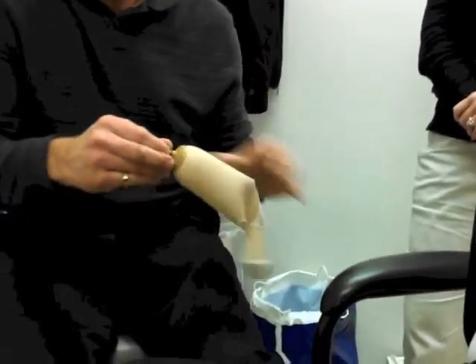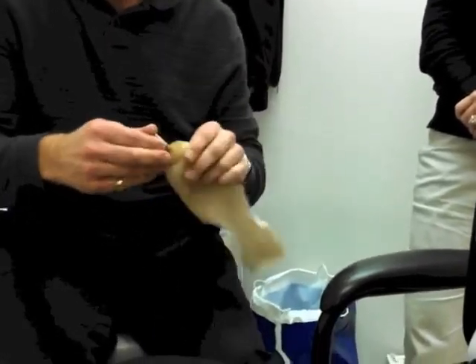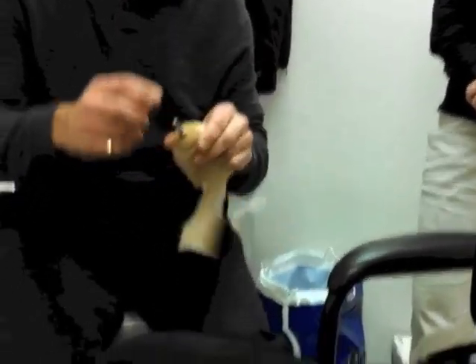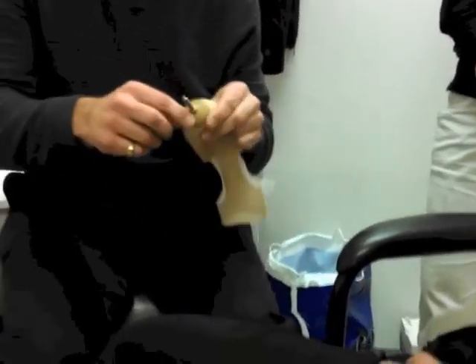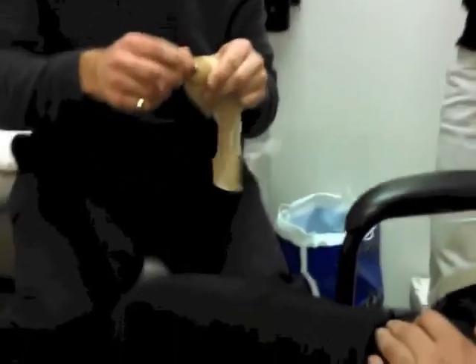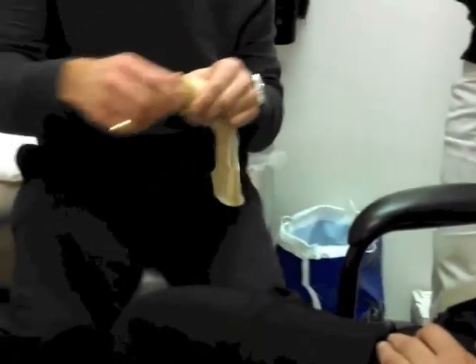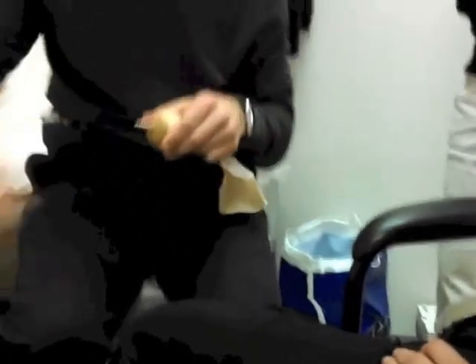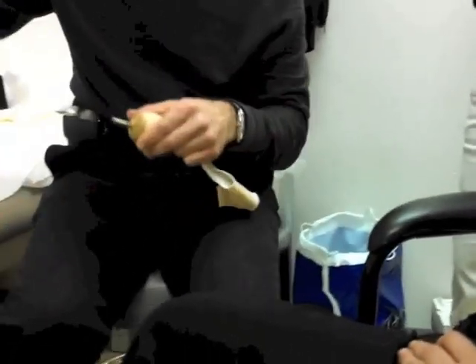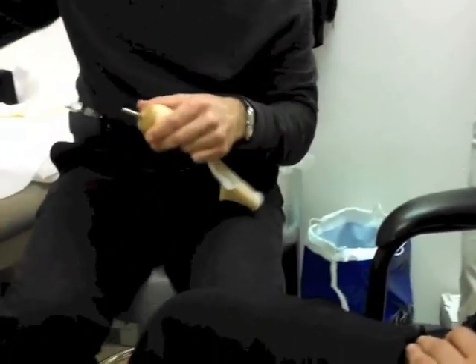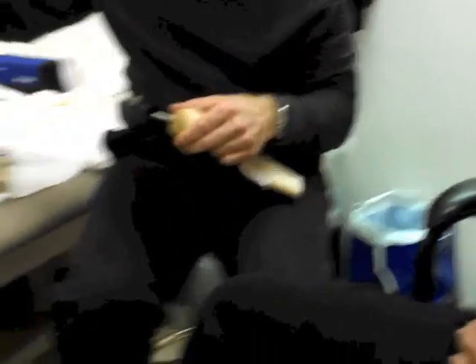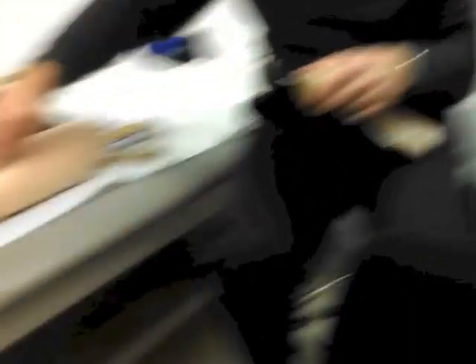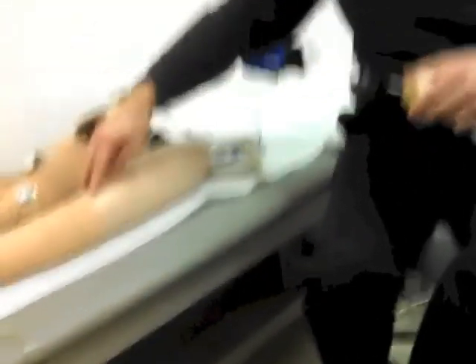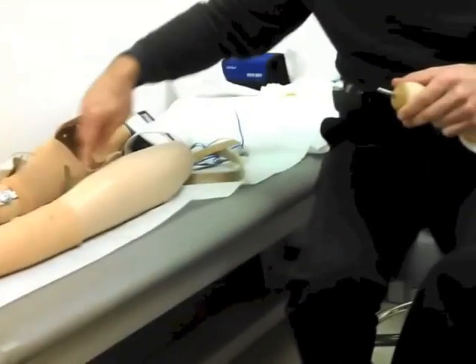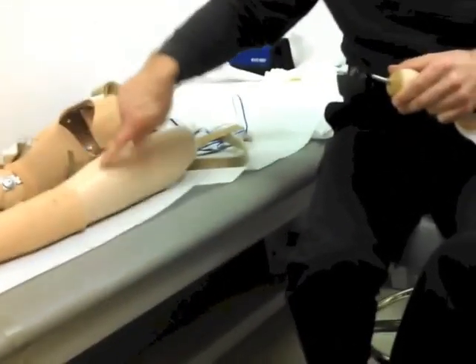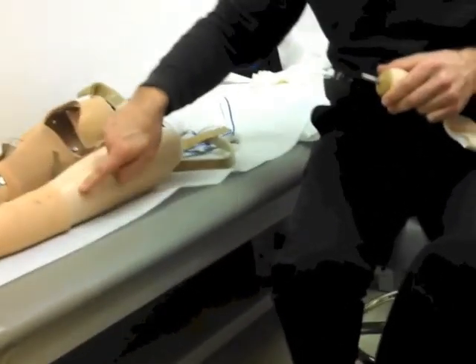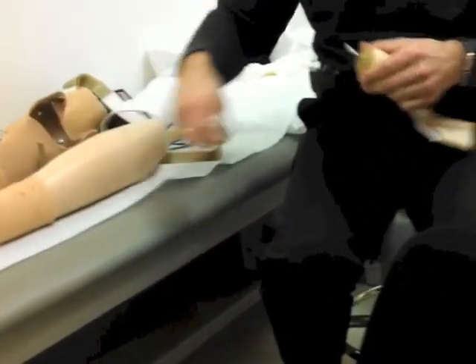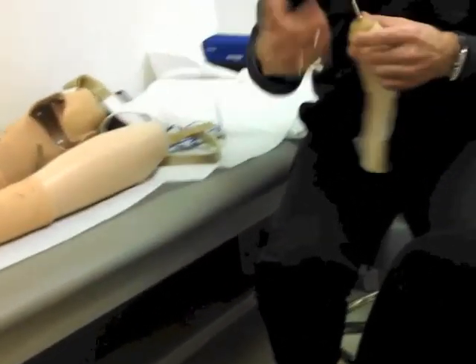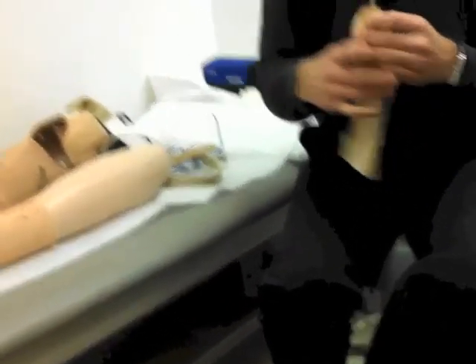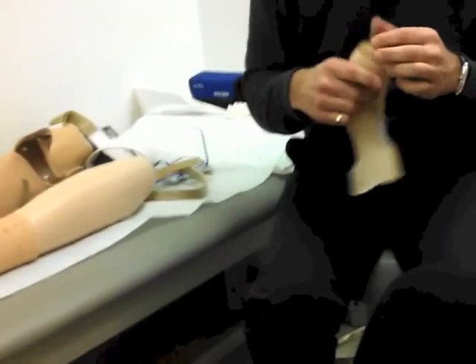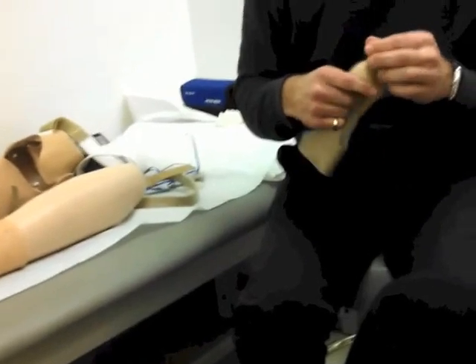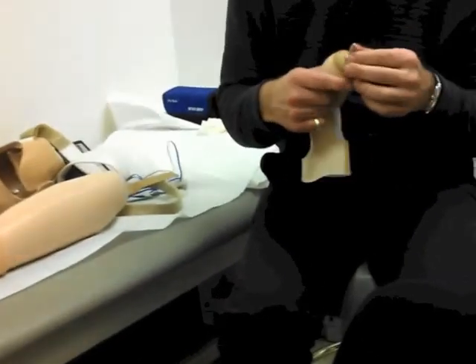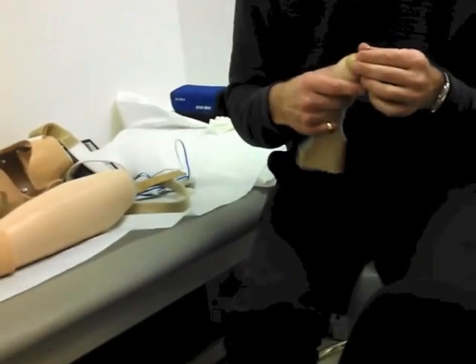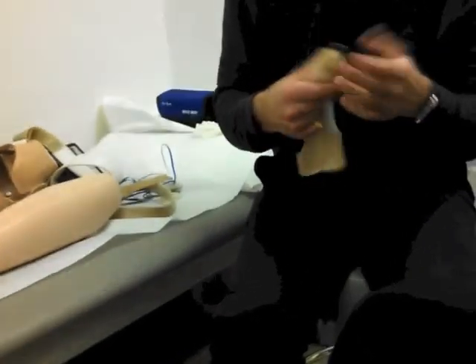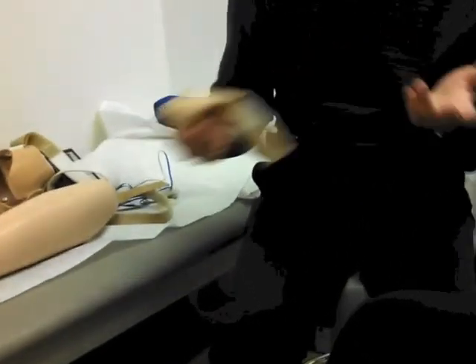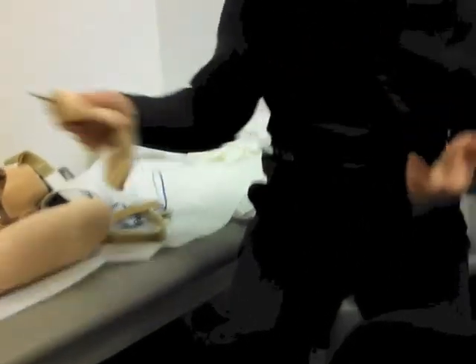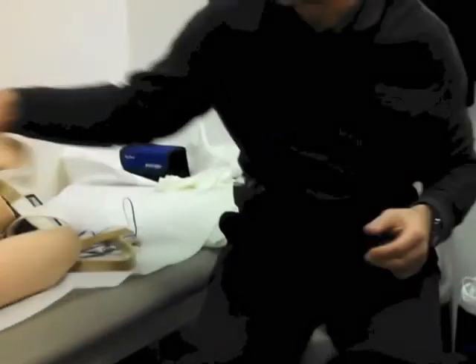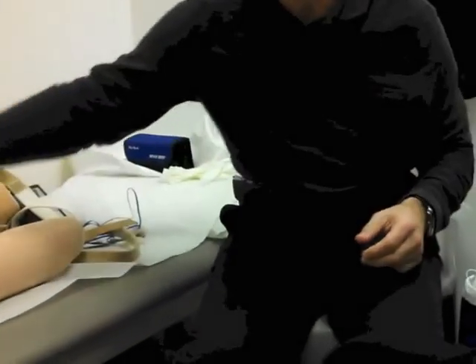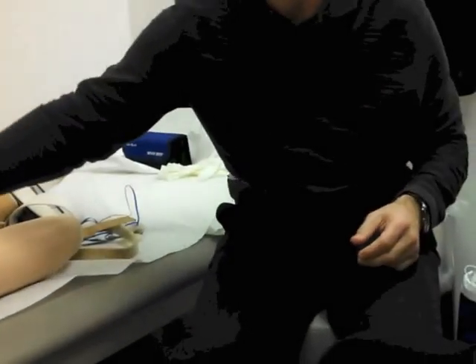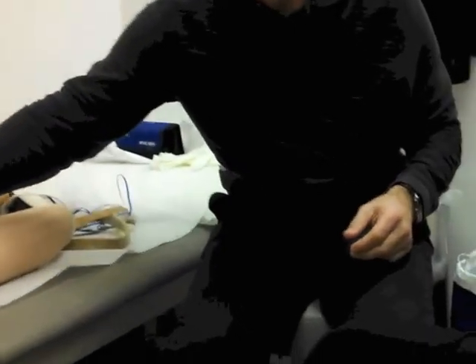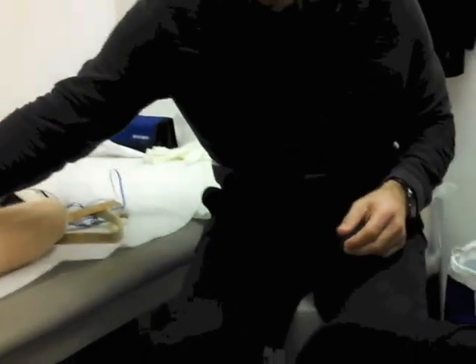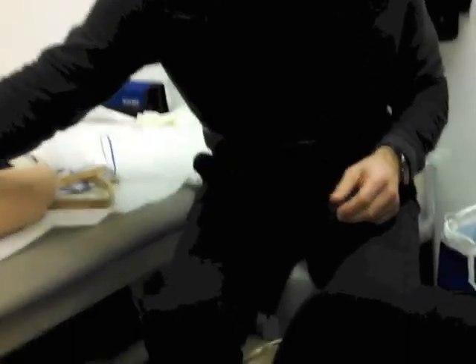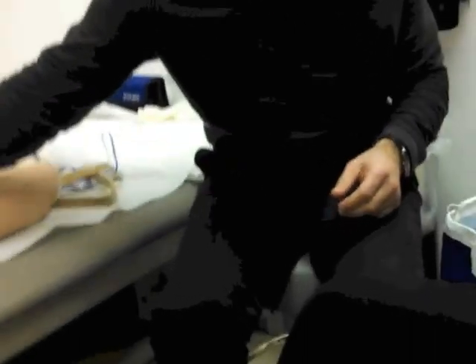The pin itself, you would just kind of slide in, and then it would engage into the bottom of the arm, and it would suspend the prosthesis on you.